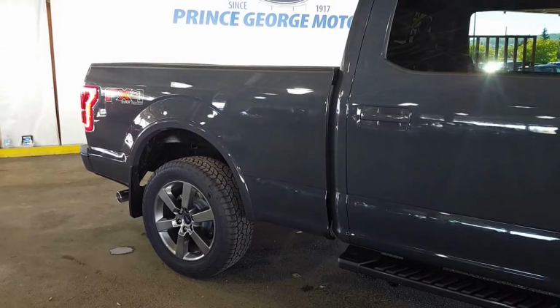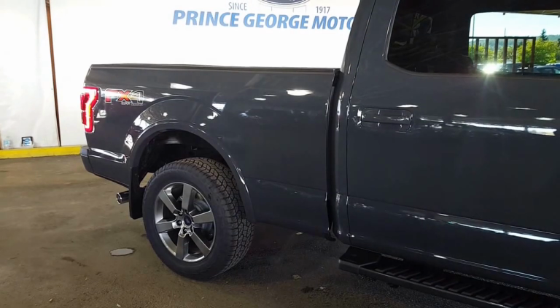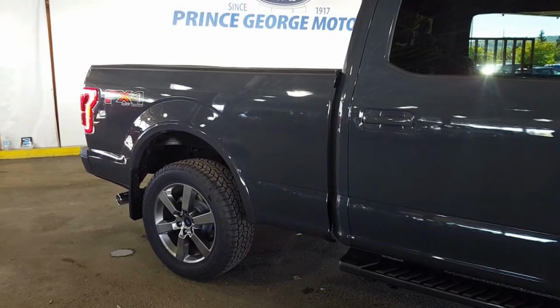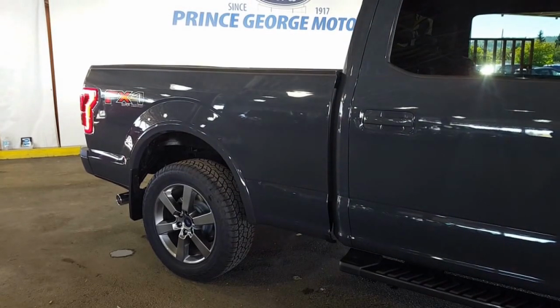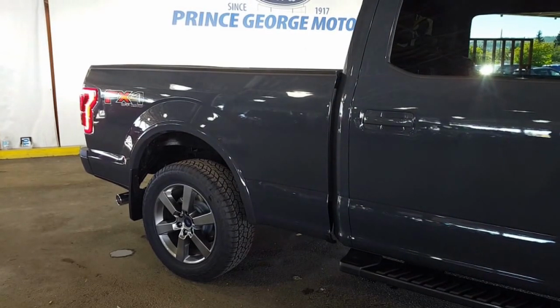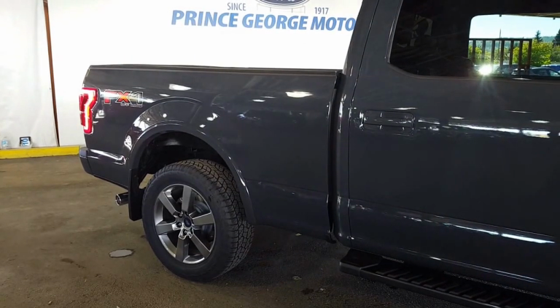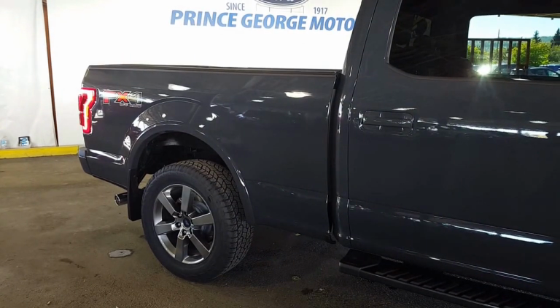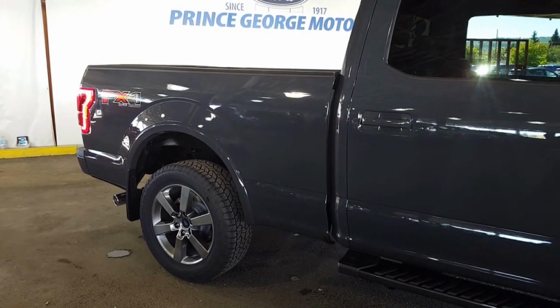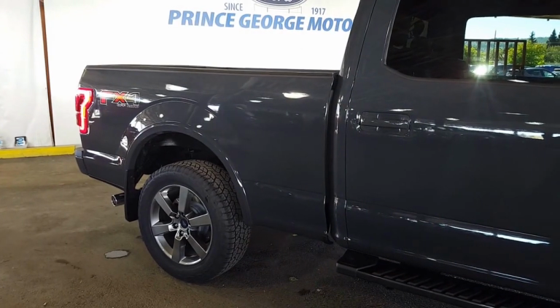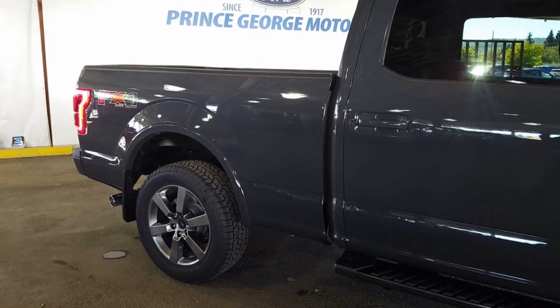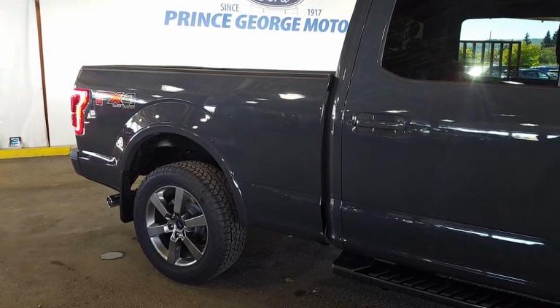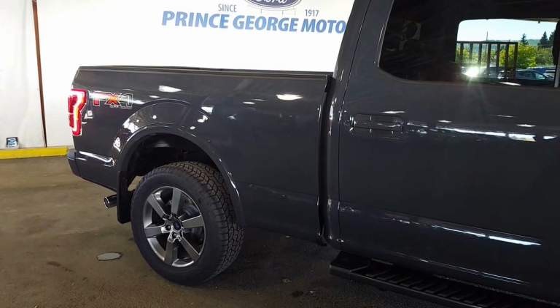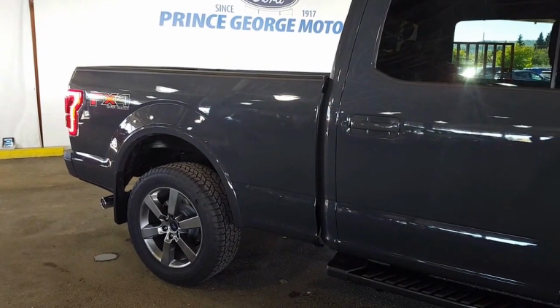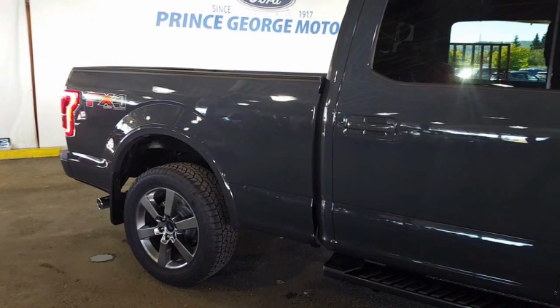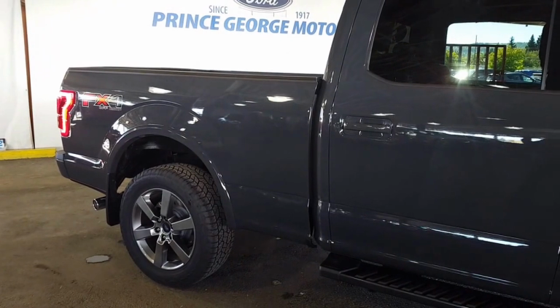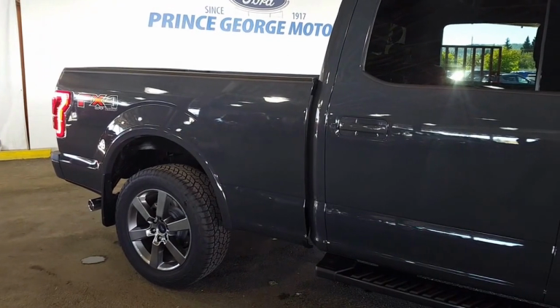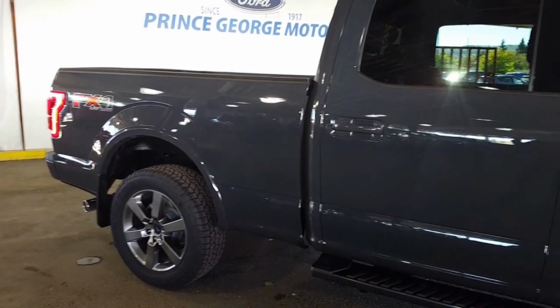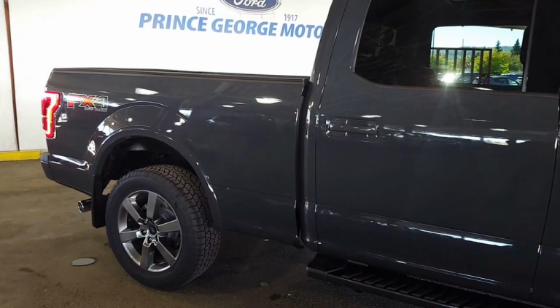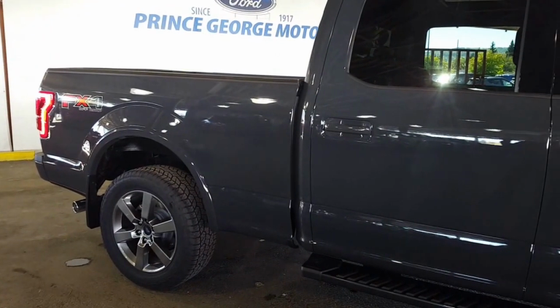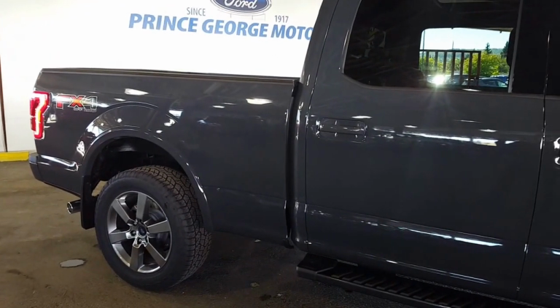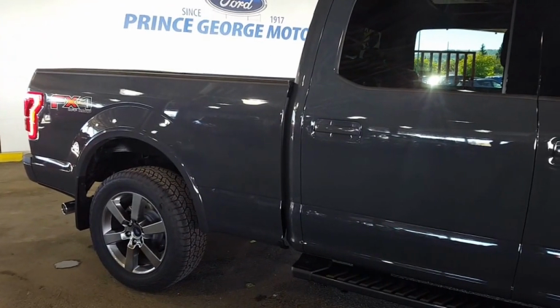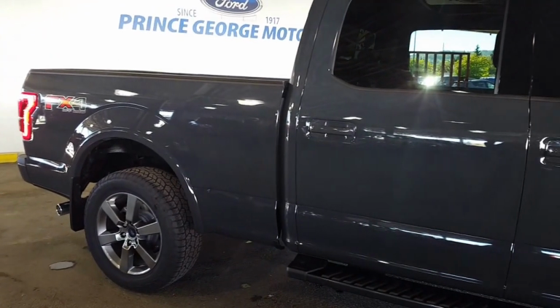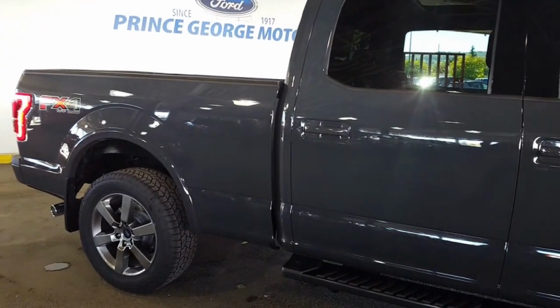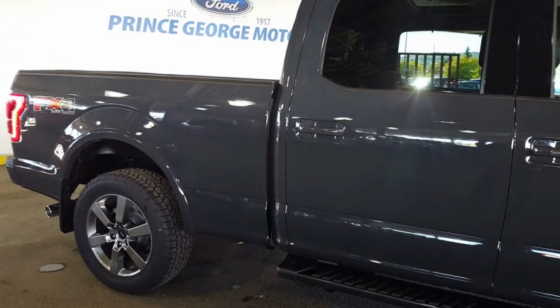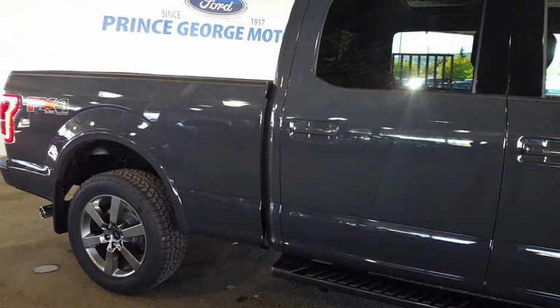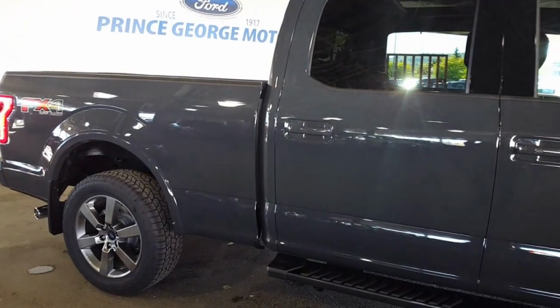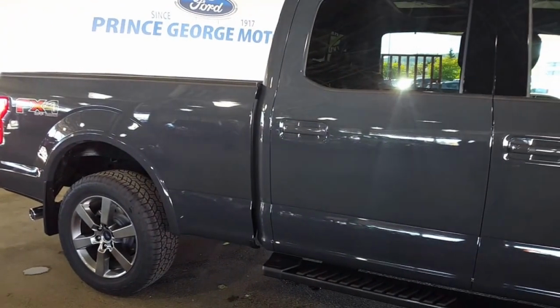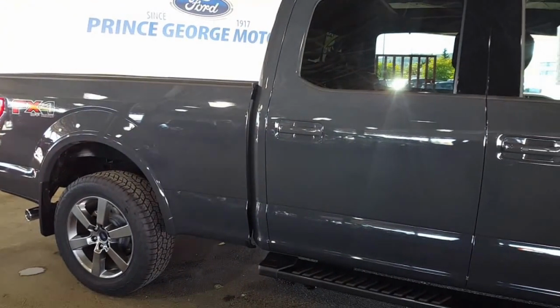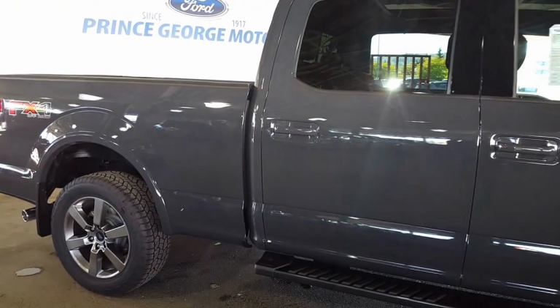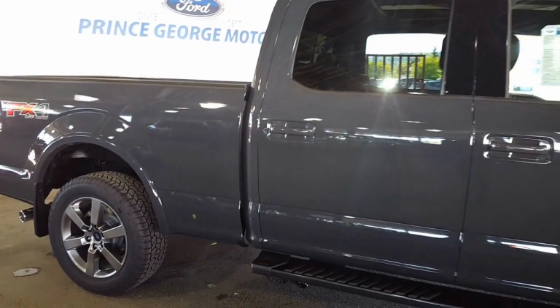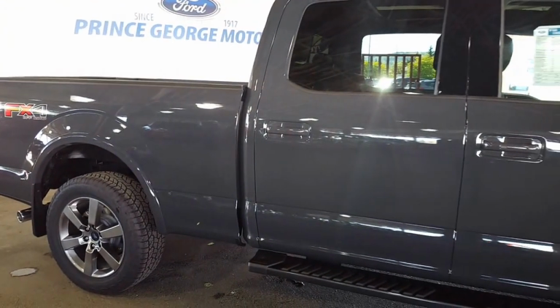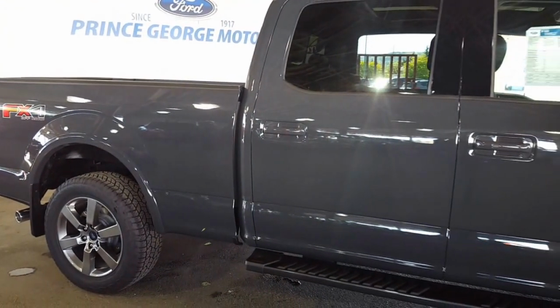You can really see the color from this side of the truck because the light is shining on it just a little bit differently. It's really cool, don't you think?